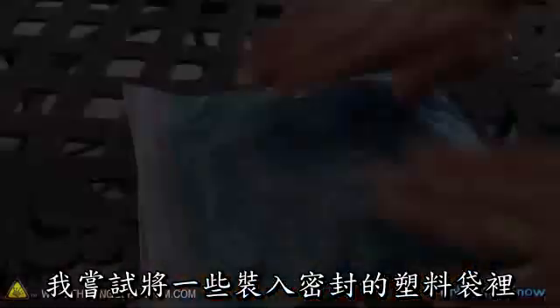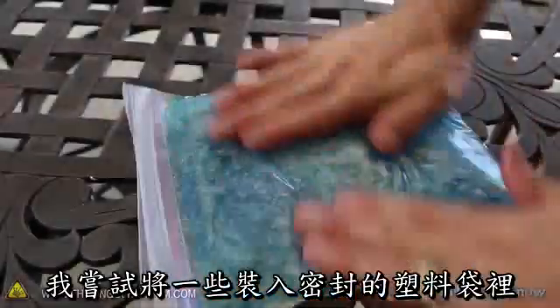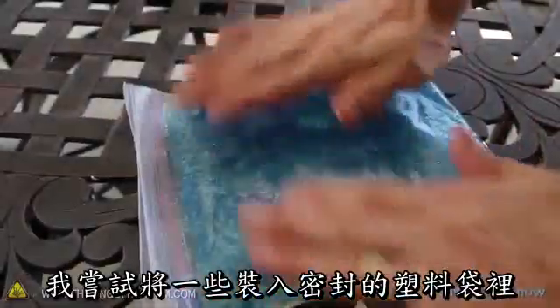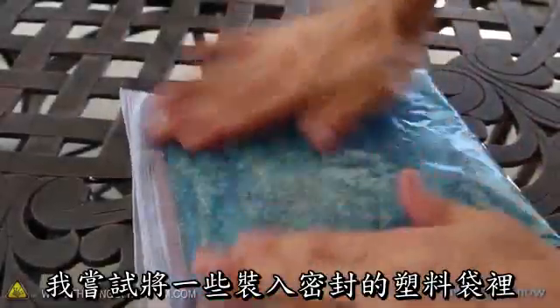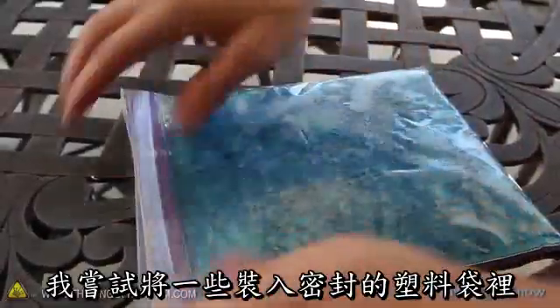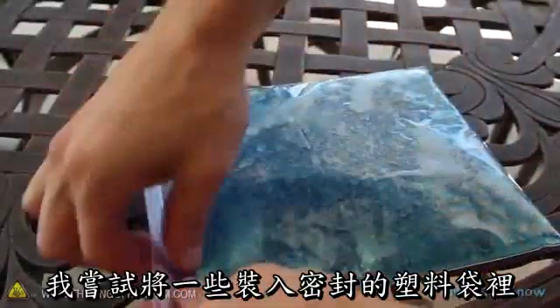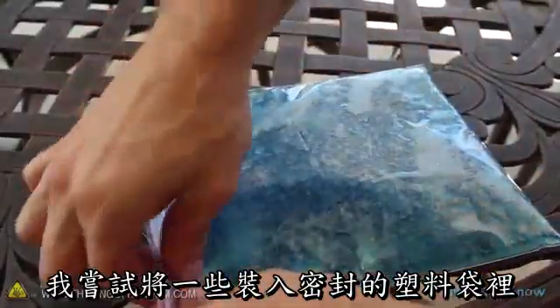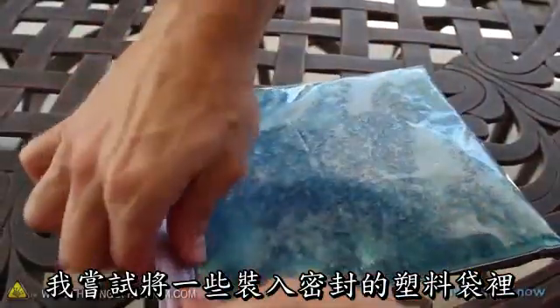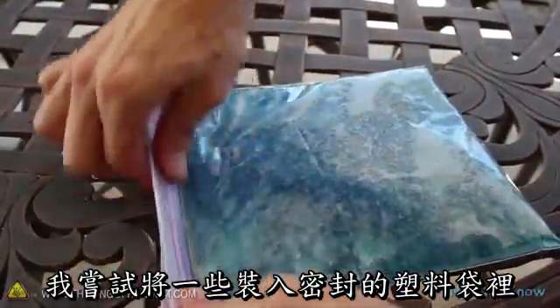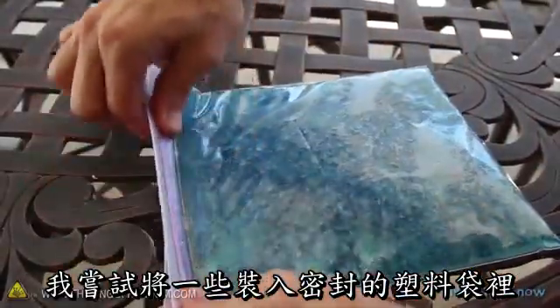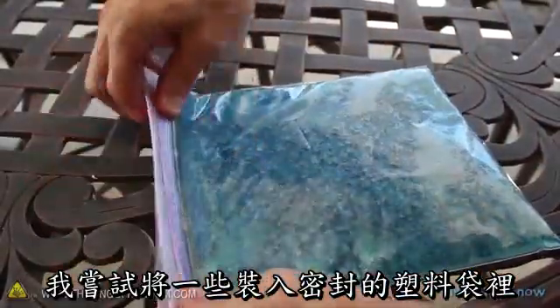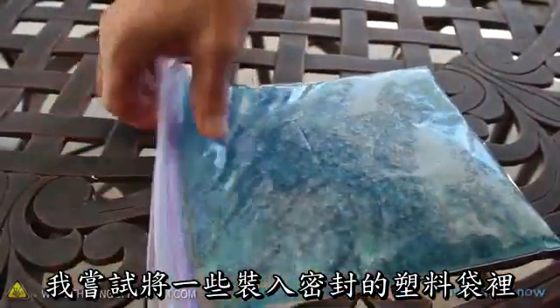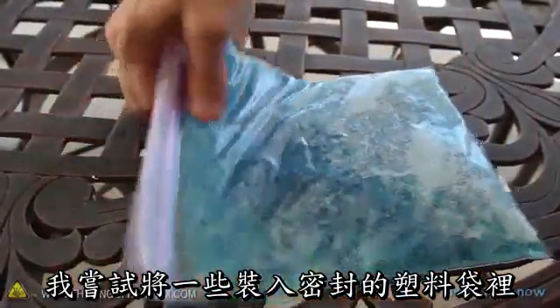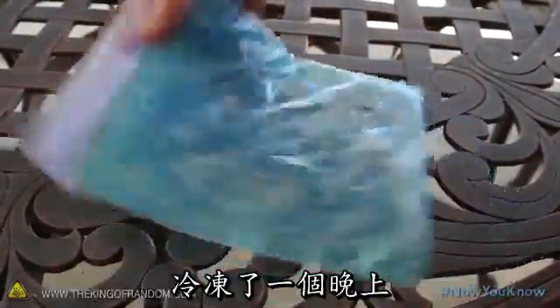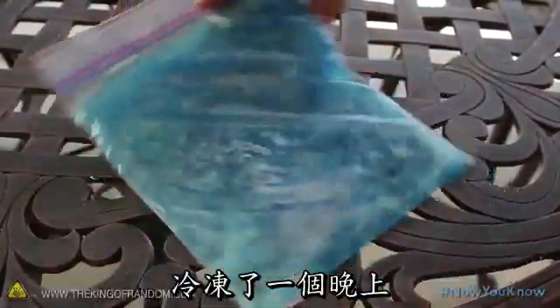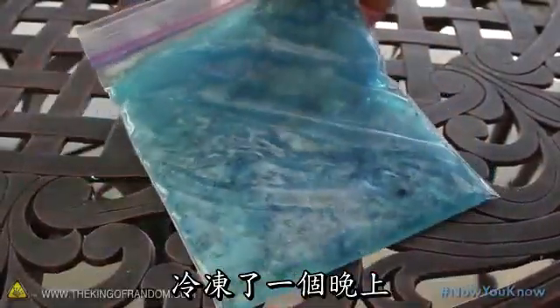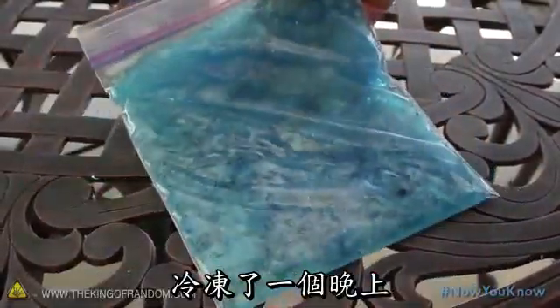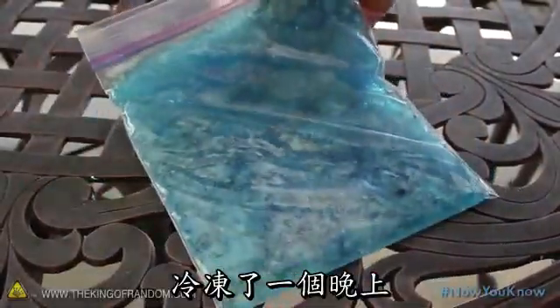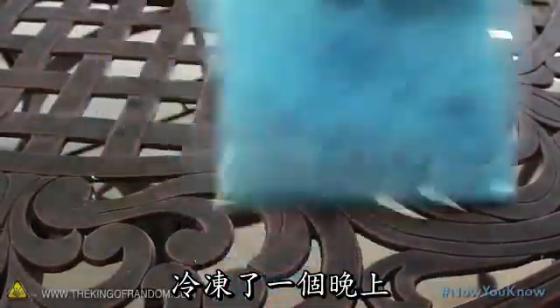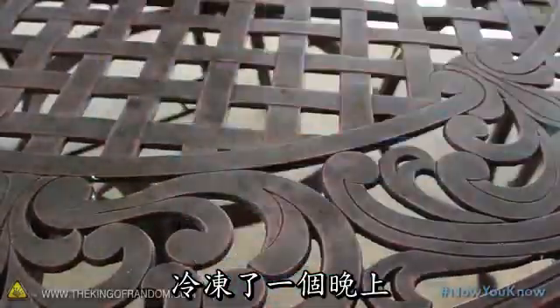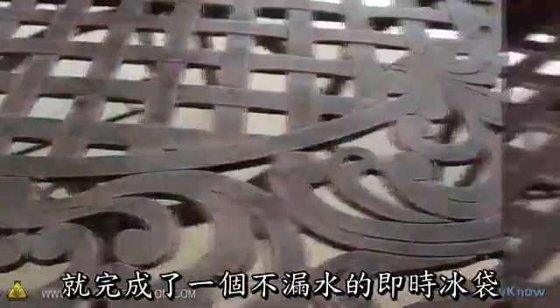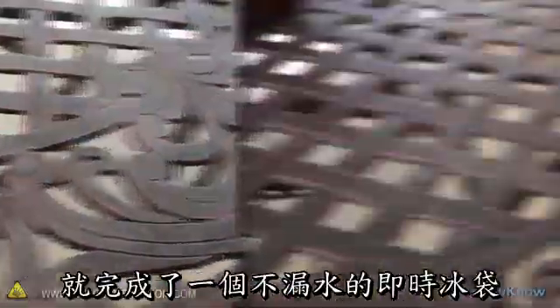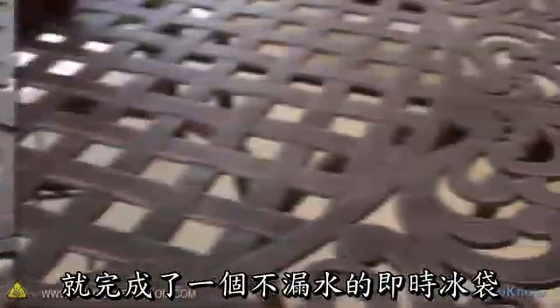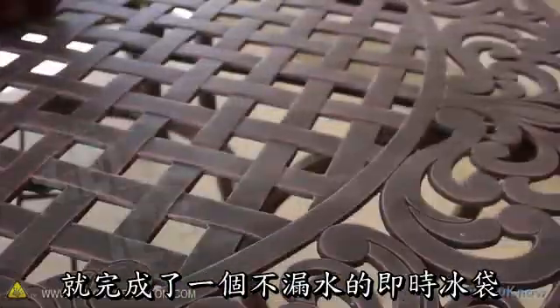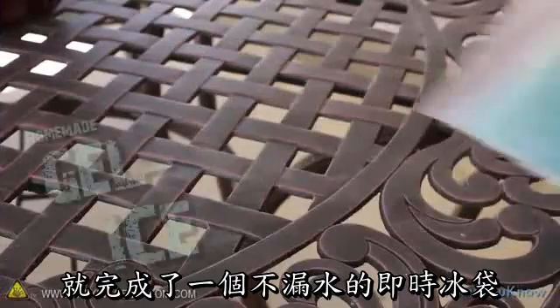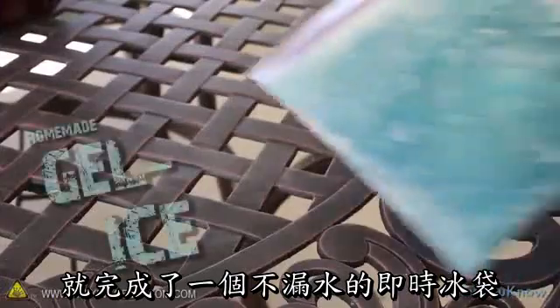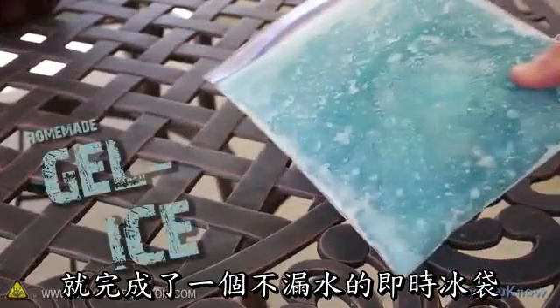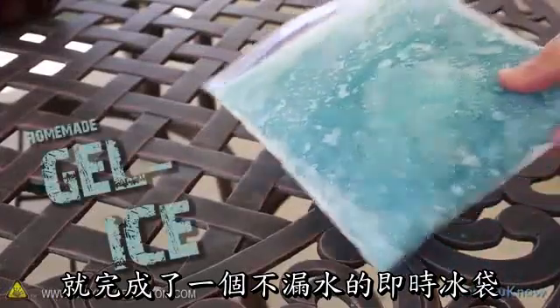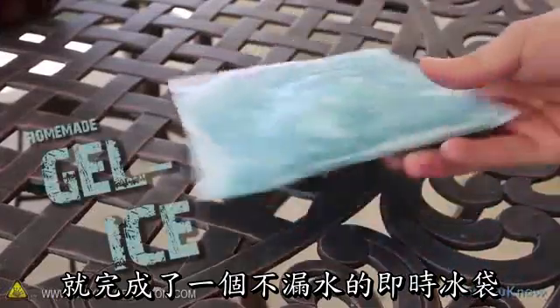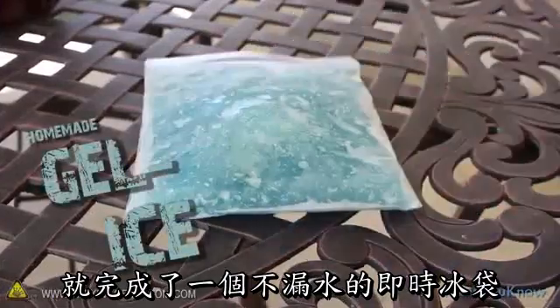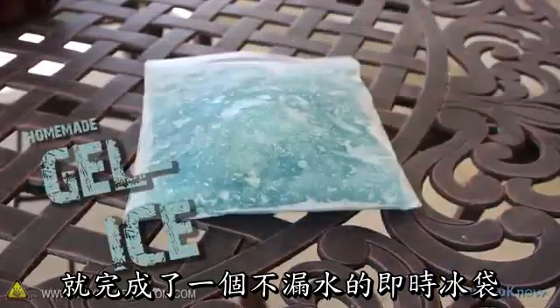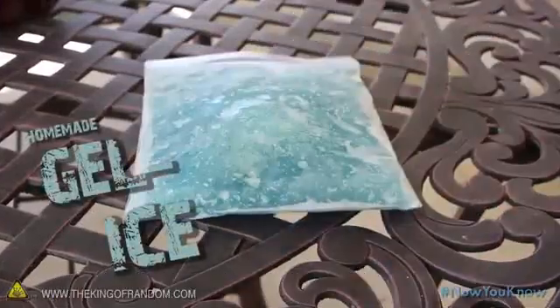I tried packing some of this stuff into an airtight bag and freezing it overnight to make an improvised ice pack that won't leak.